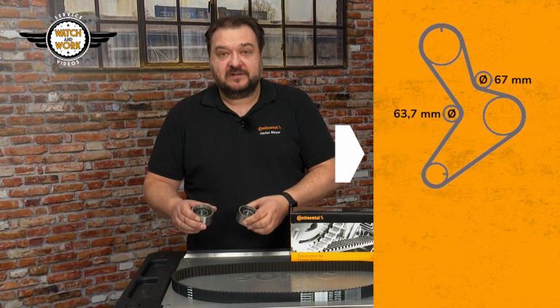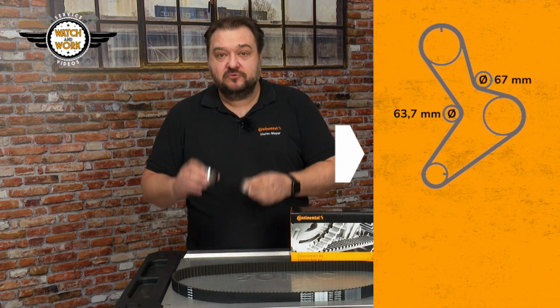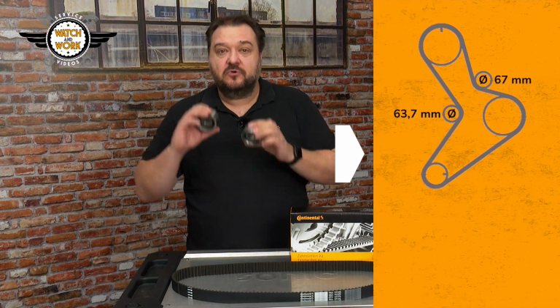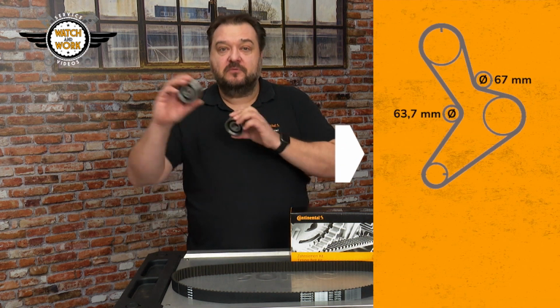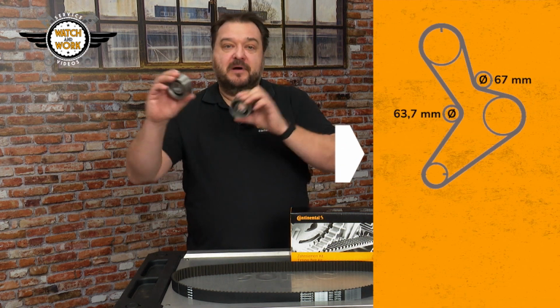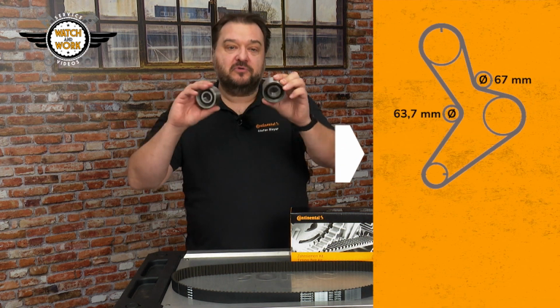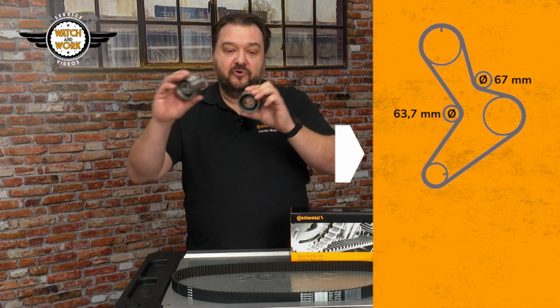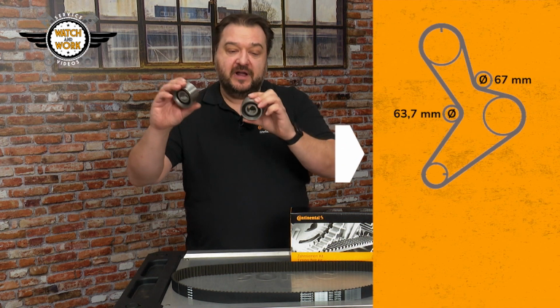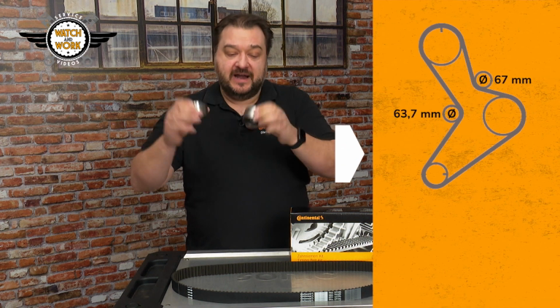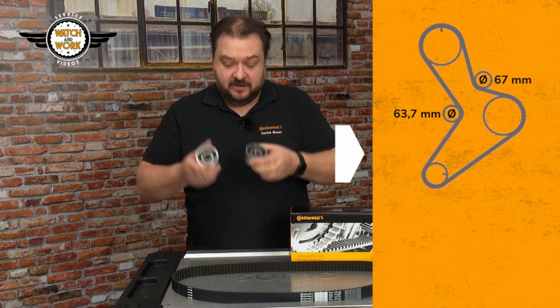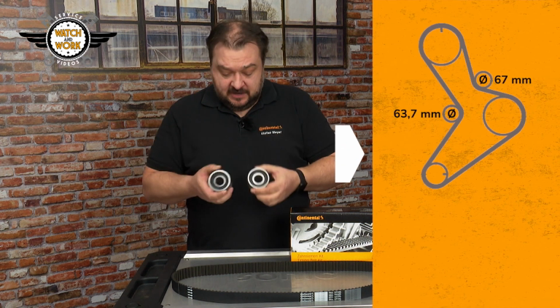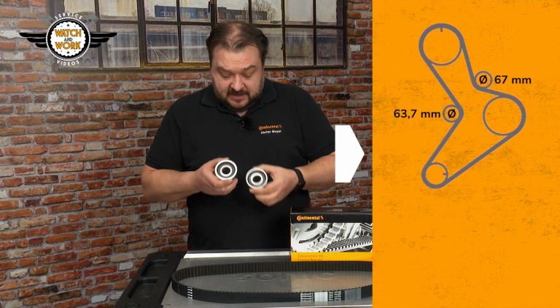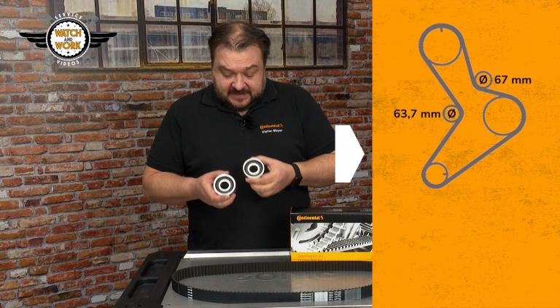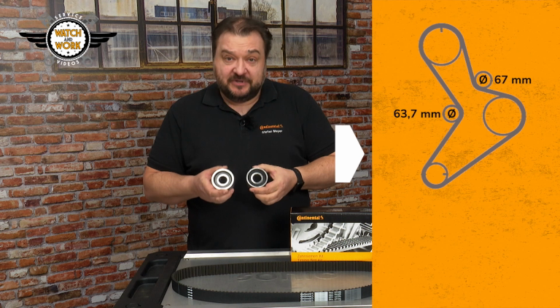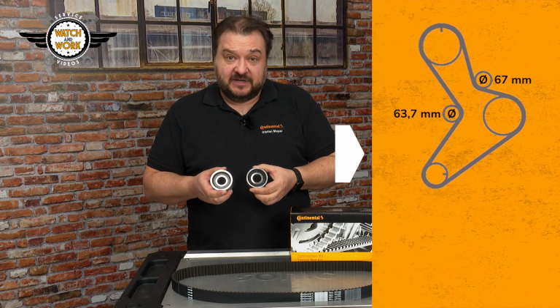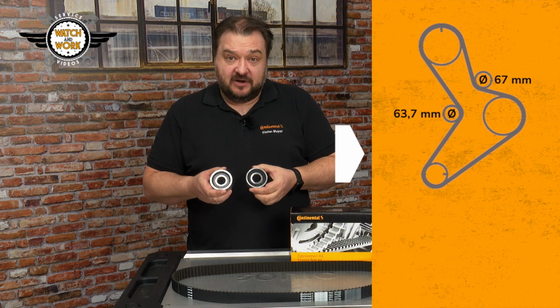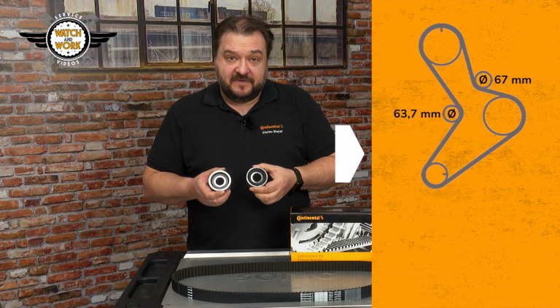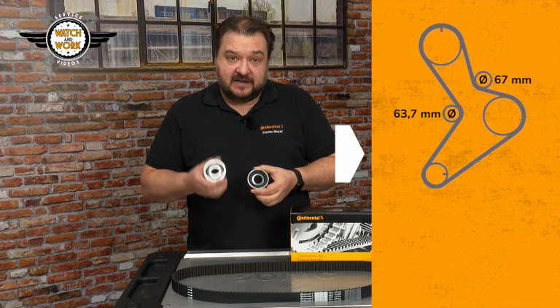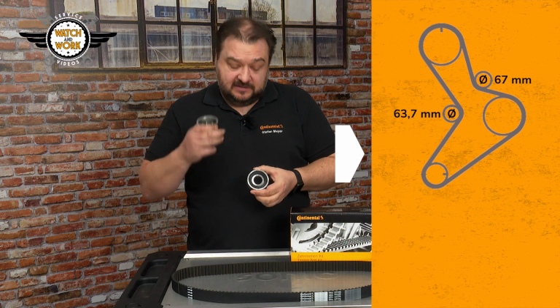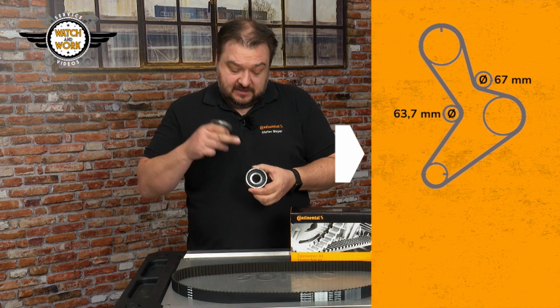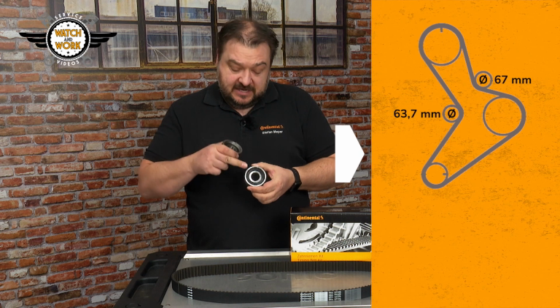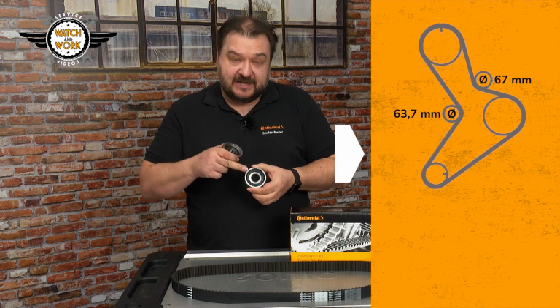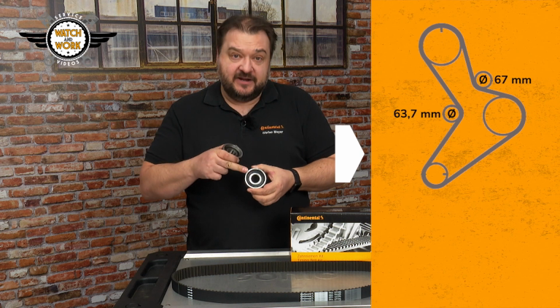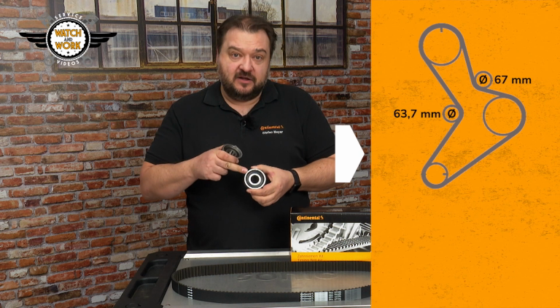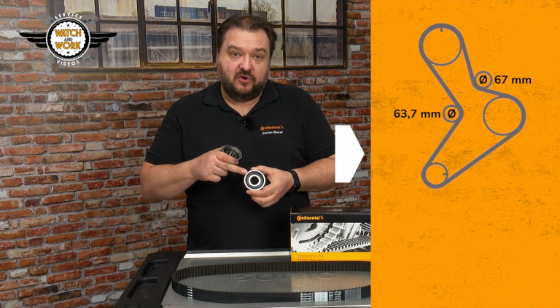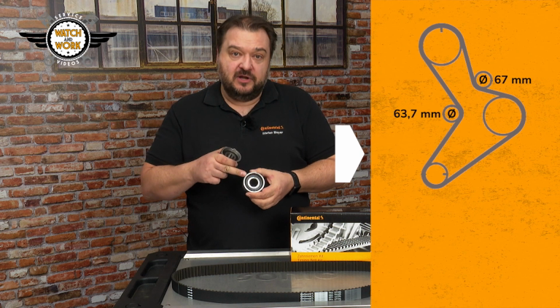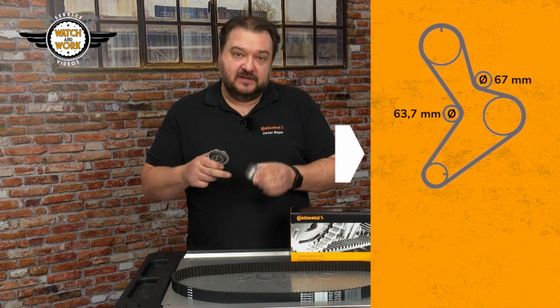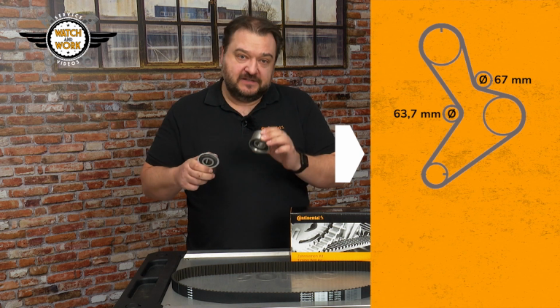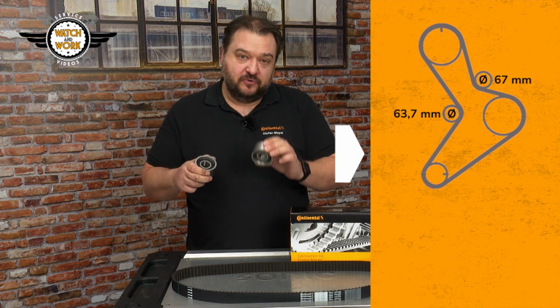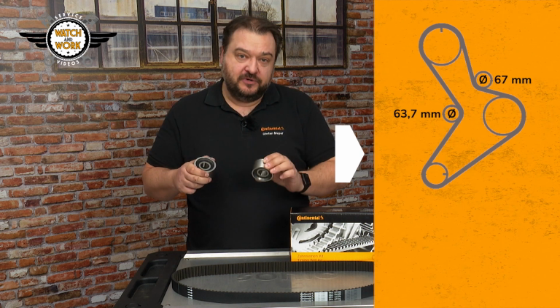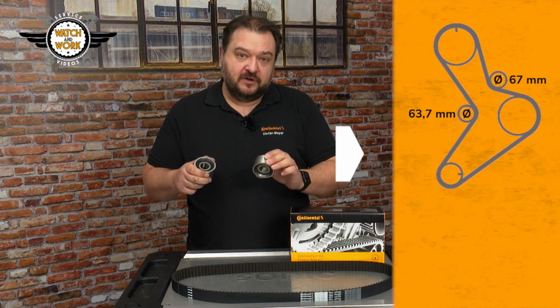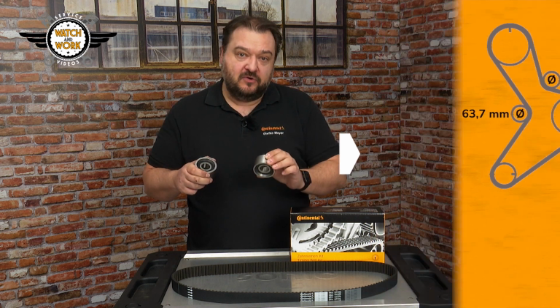So, when doing this, remember that the smaller of the two — the tensioner pulley — is the lower pulley.